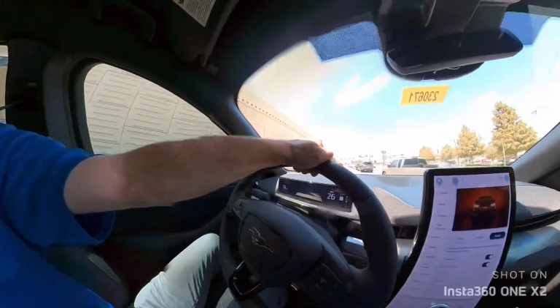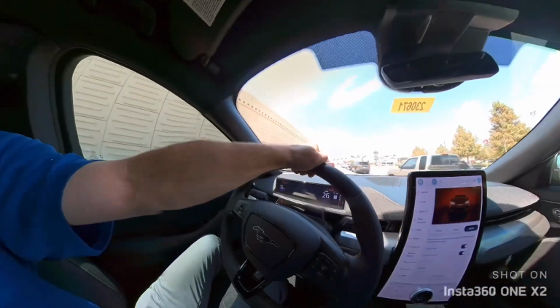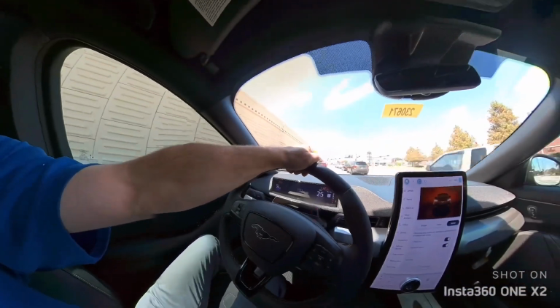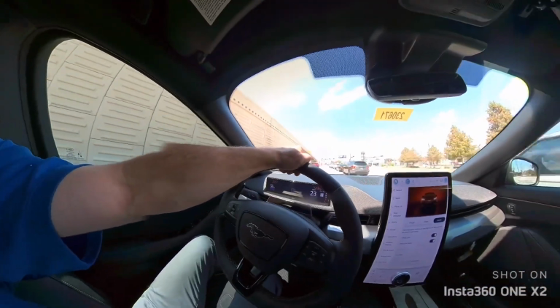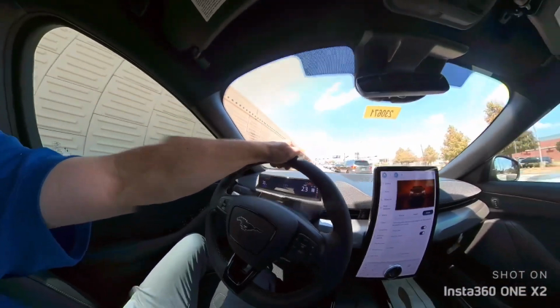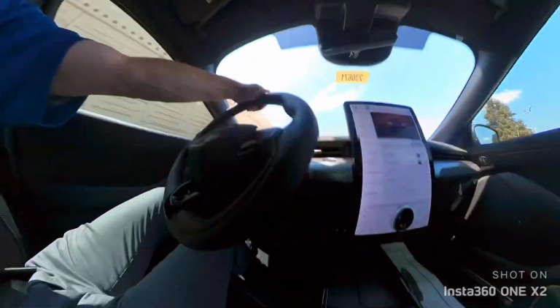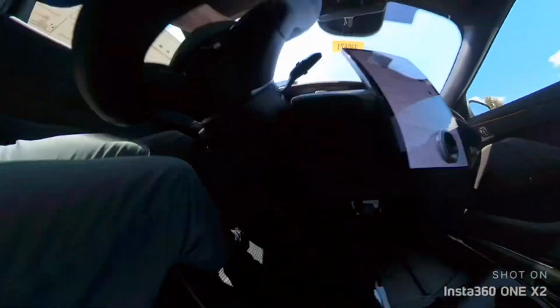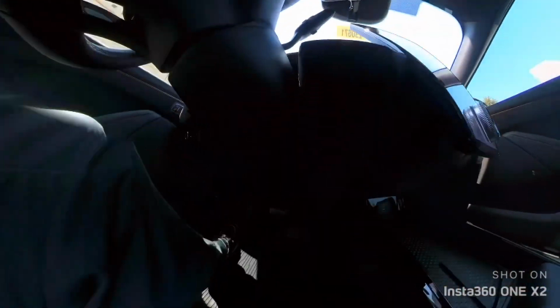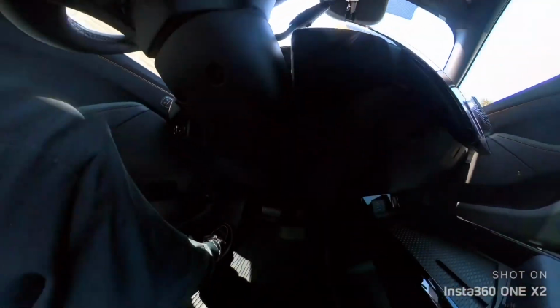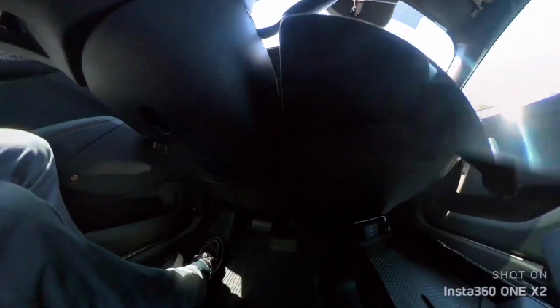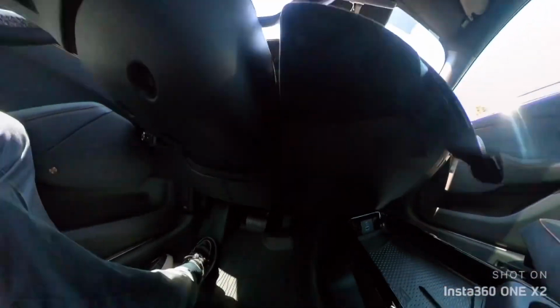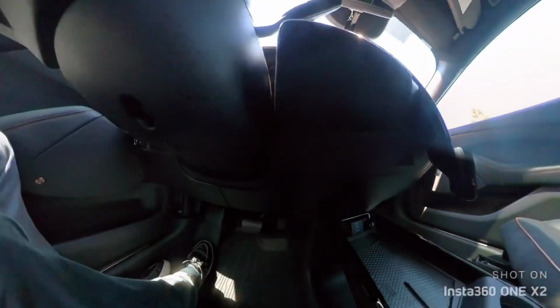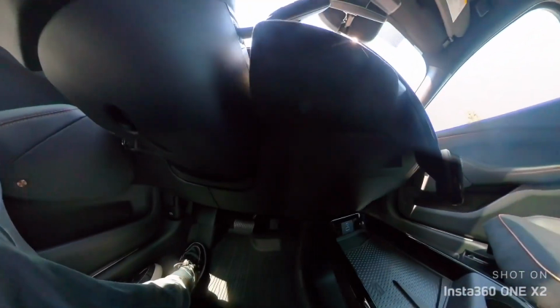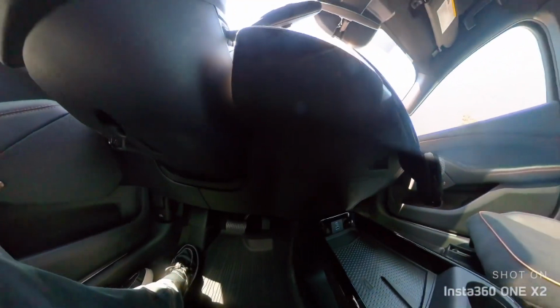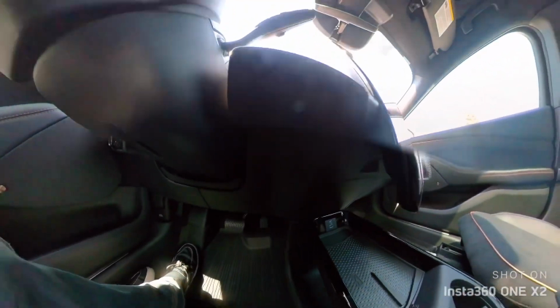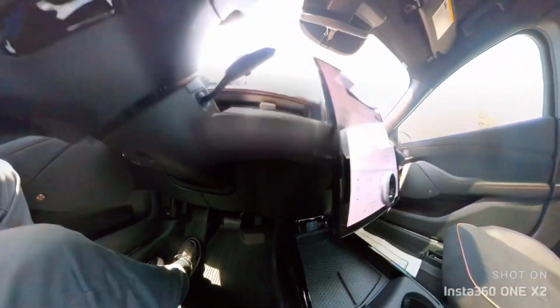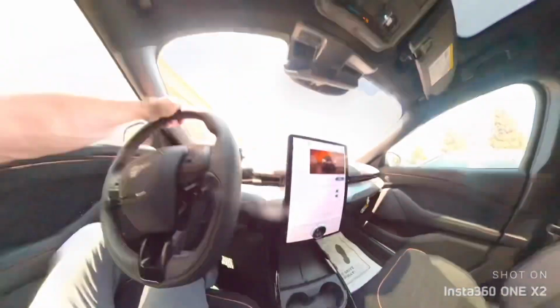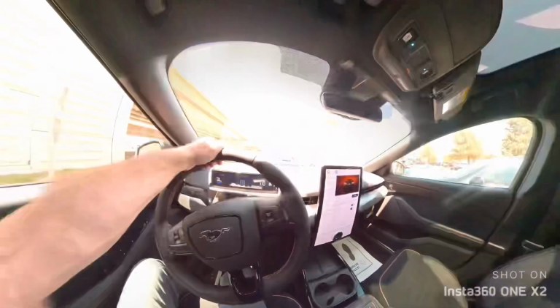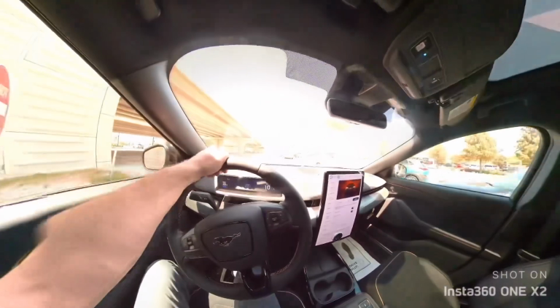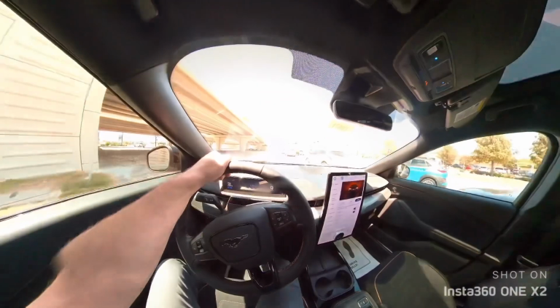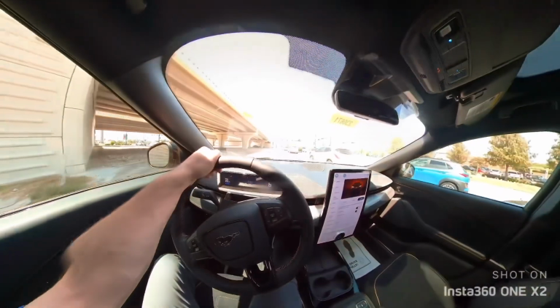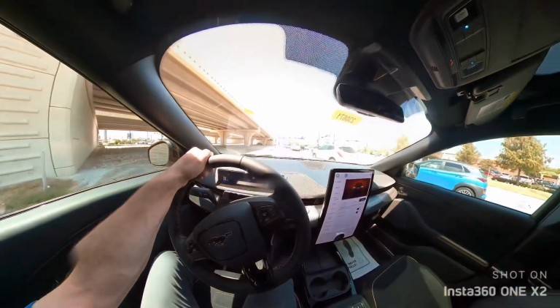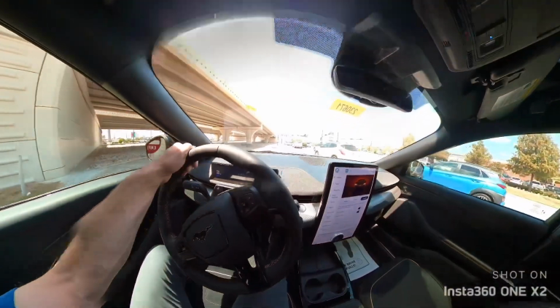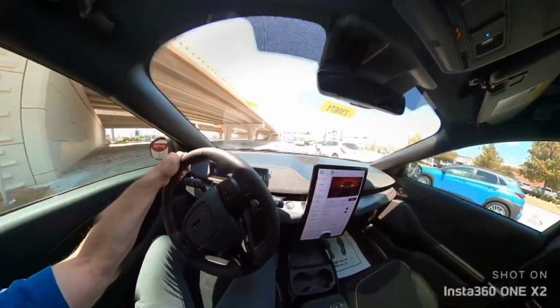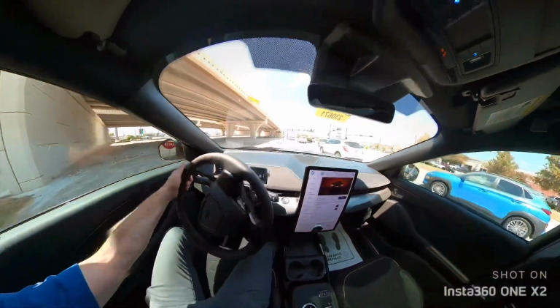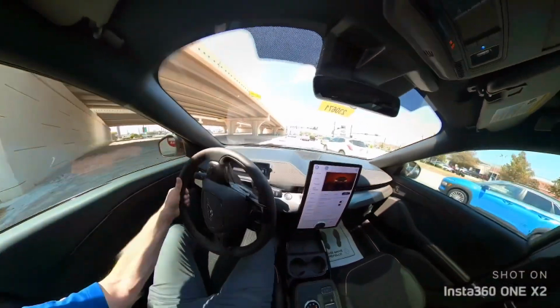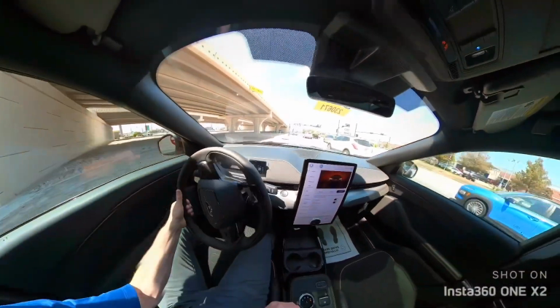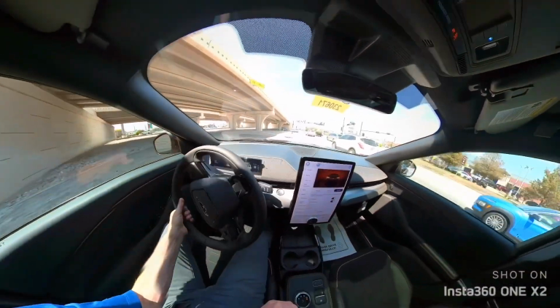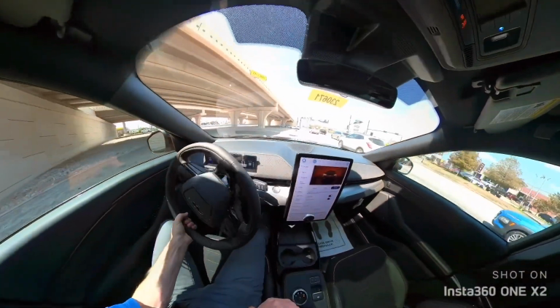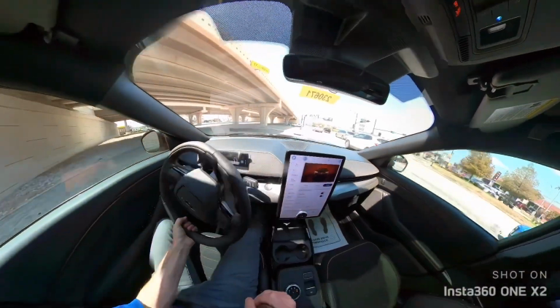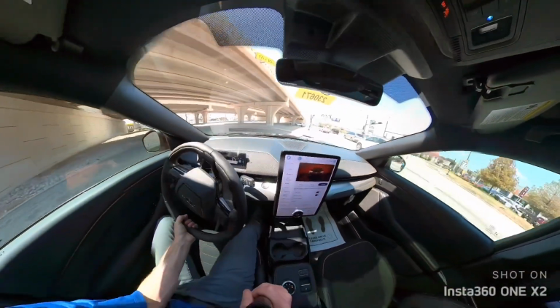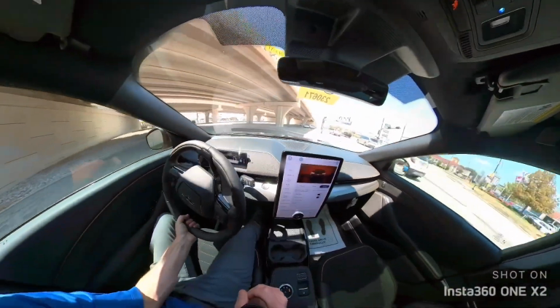Look — the speed. See? Complete stop, right in the middle of the turnaround.